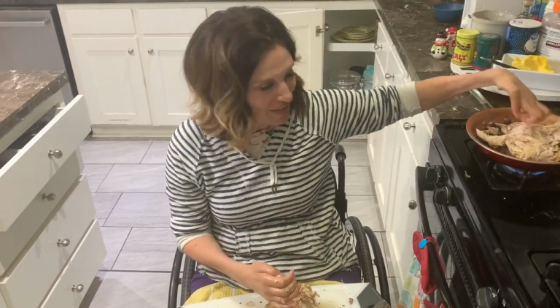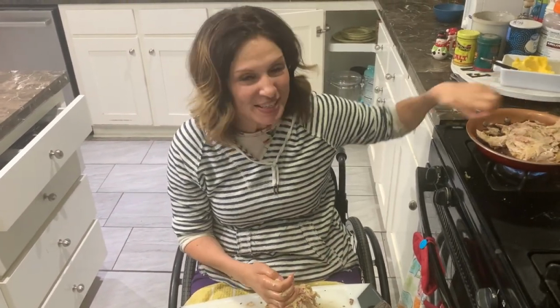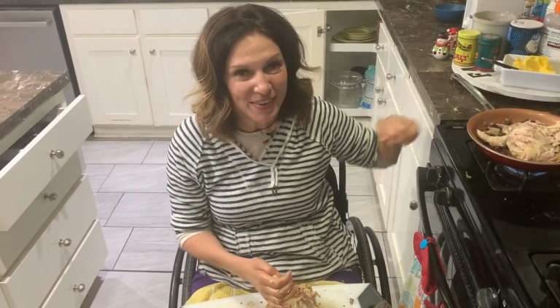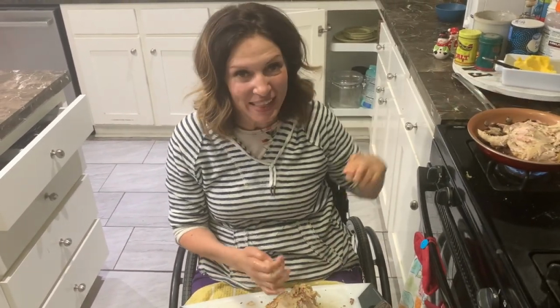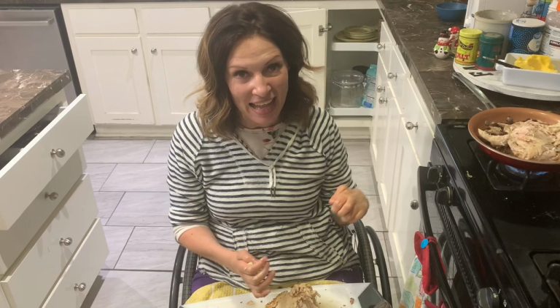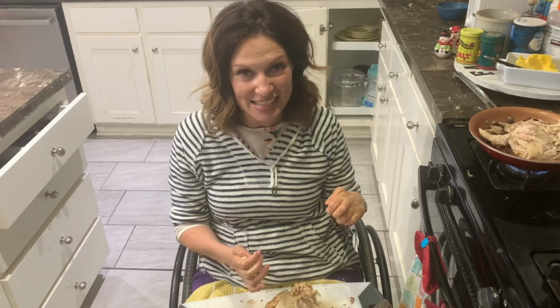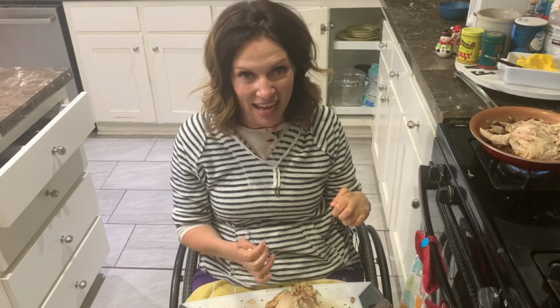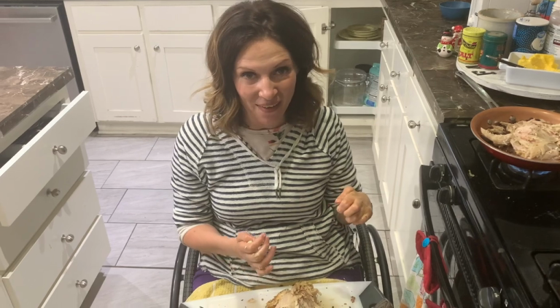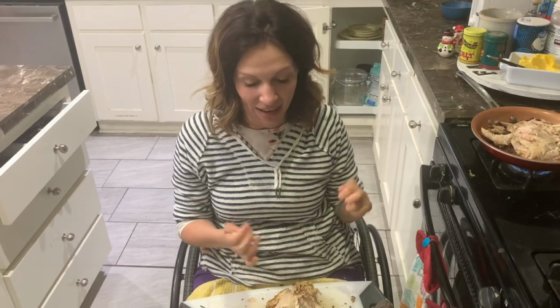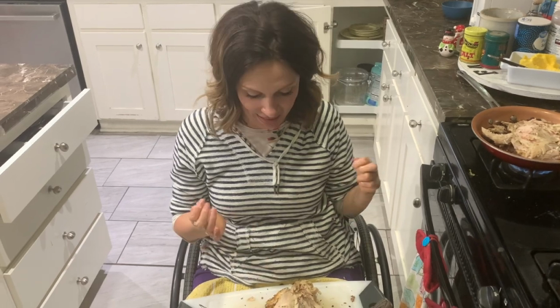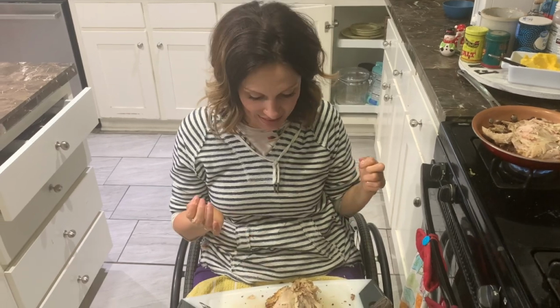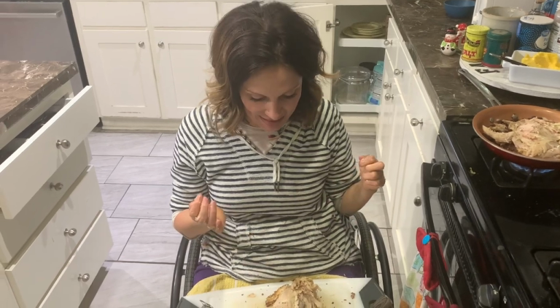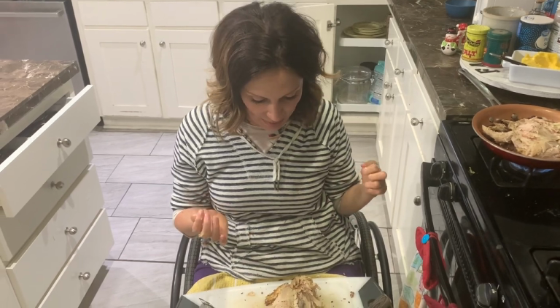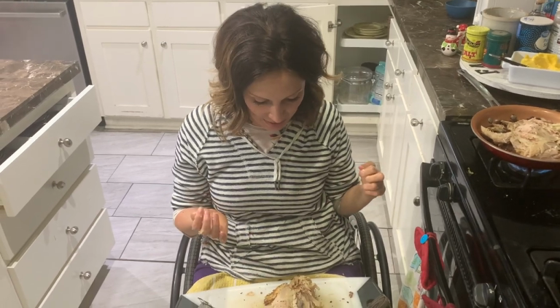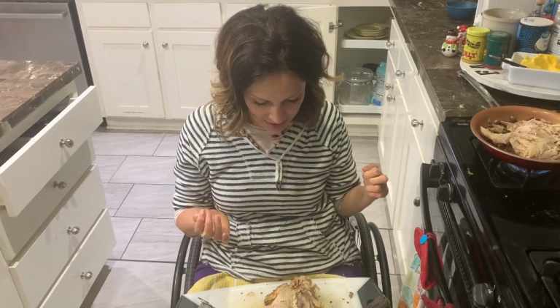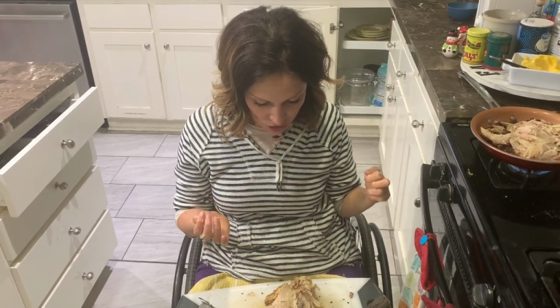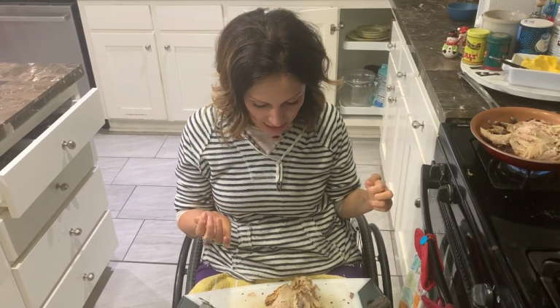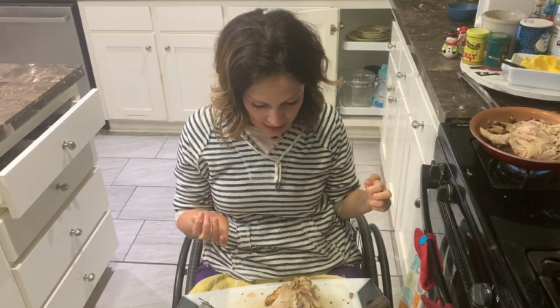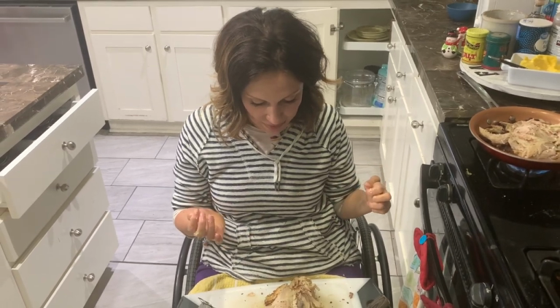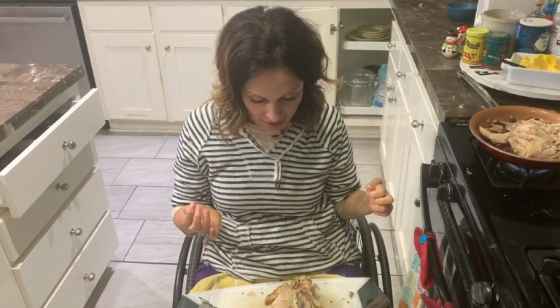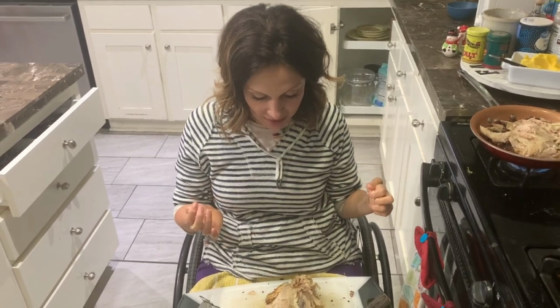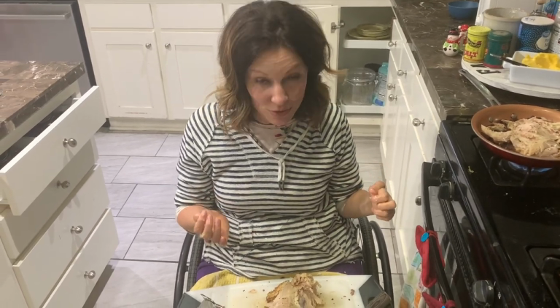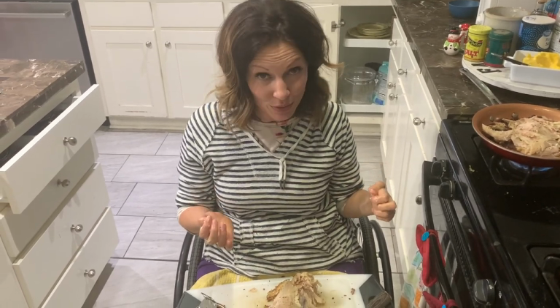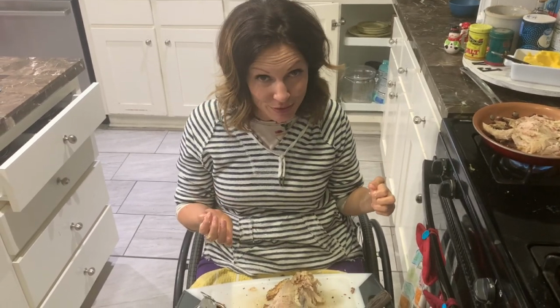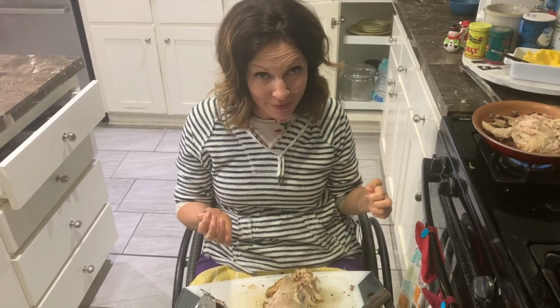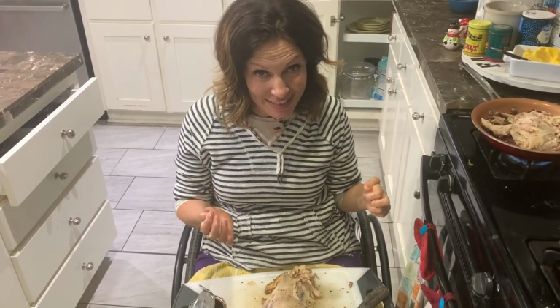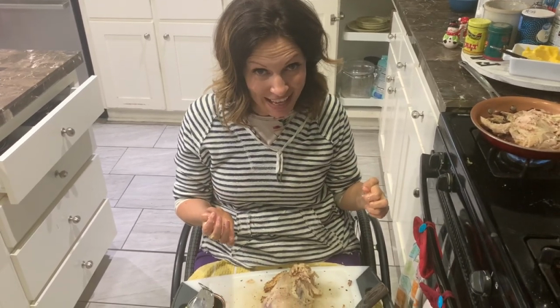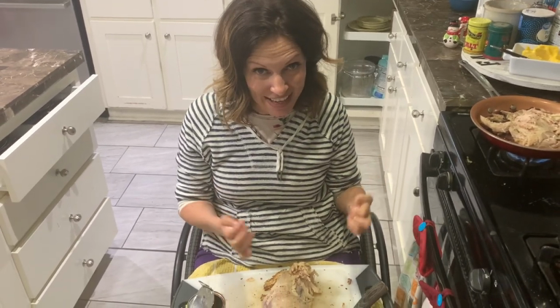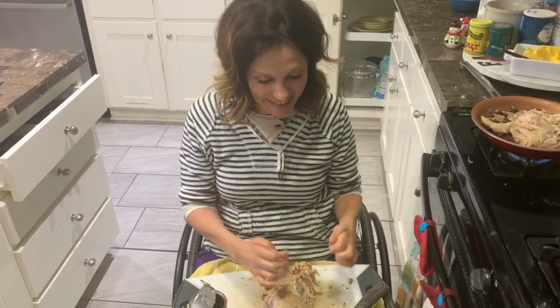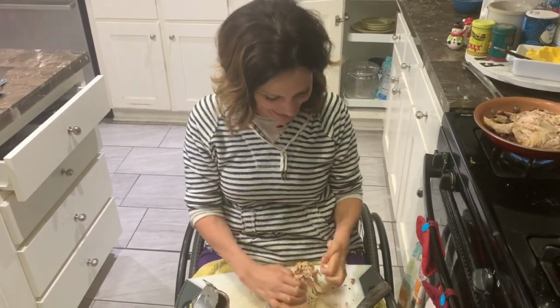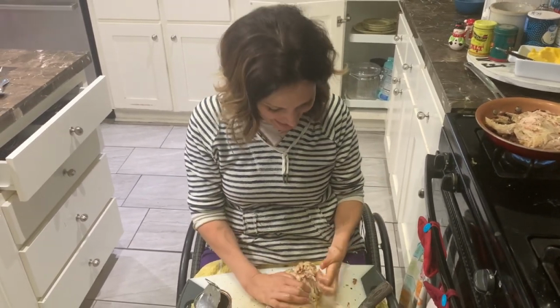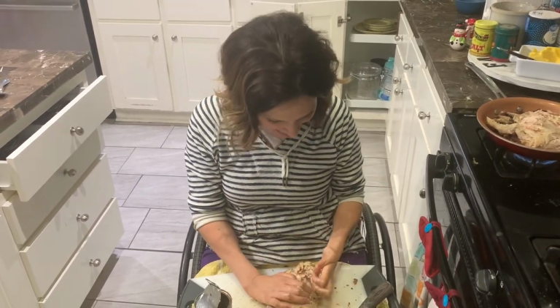So that is how I take apart this chicken. Thank you so much for watching and we'll see you next time.